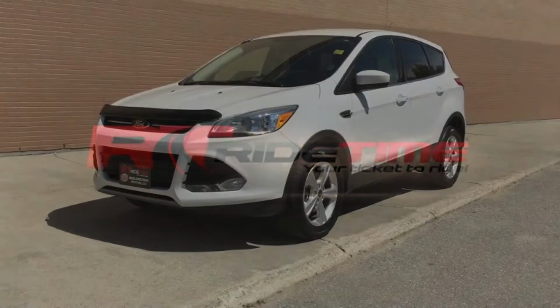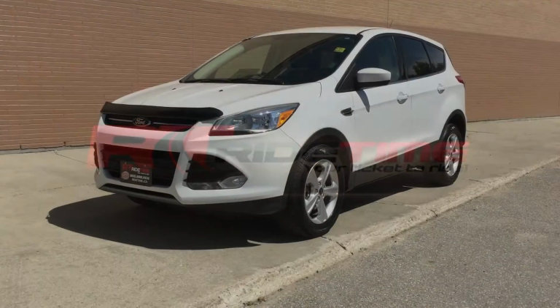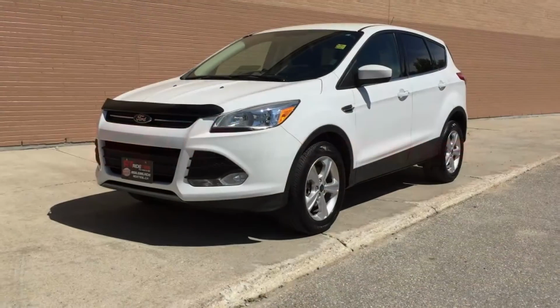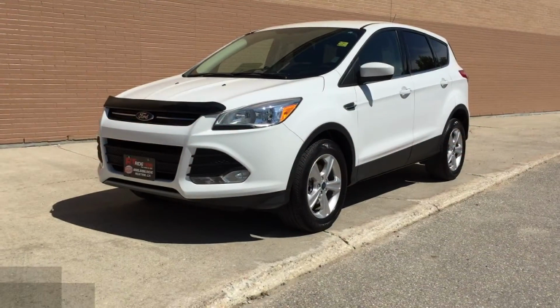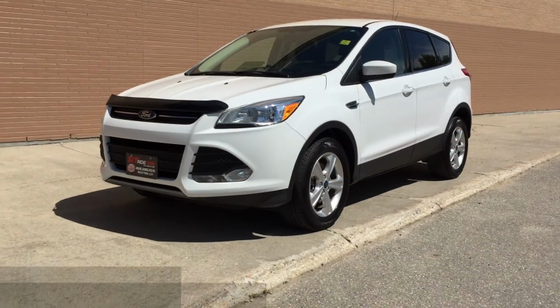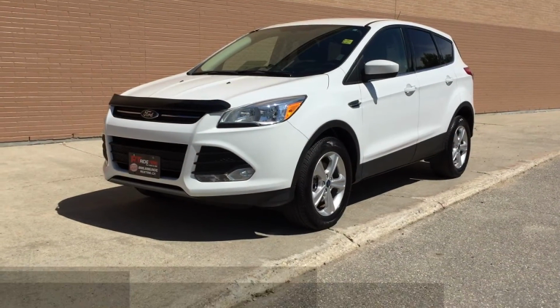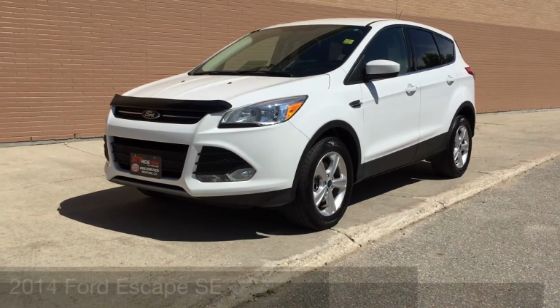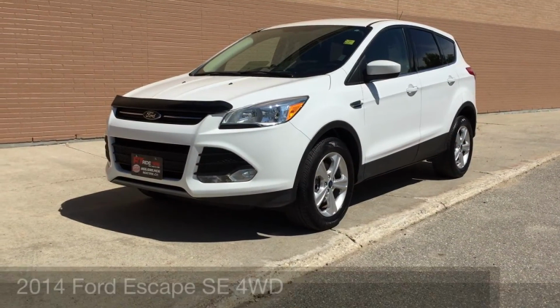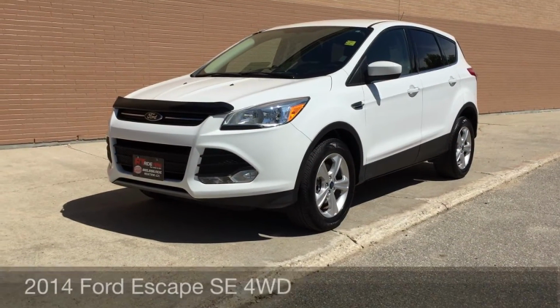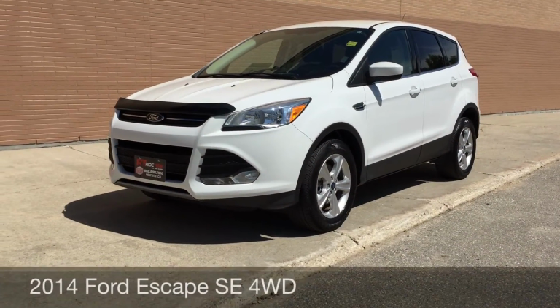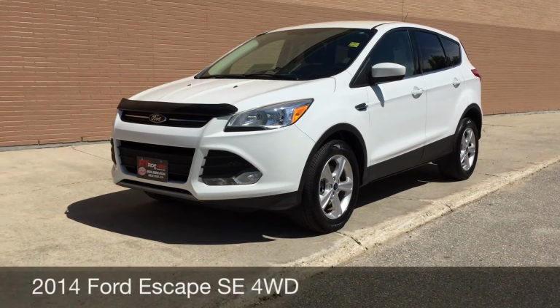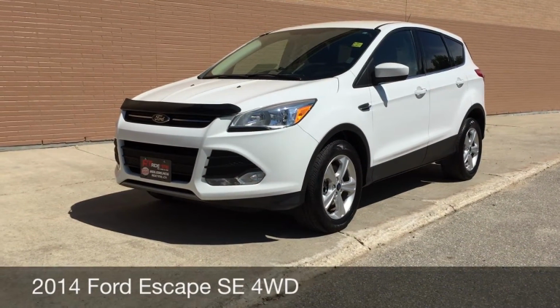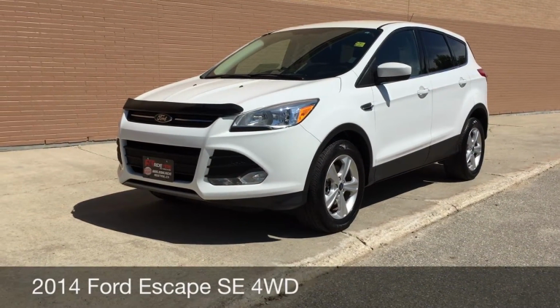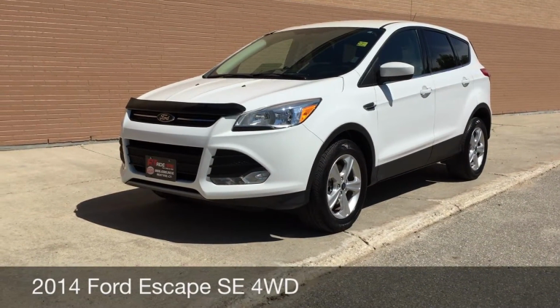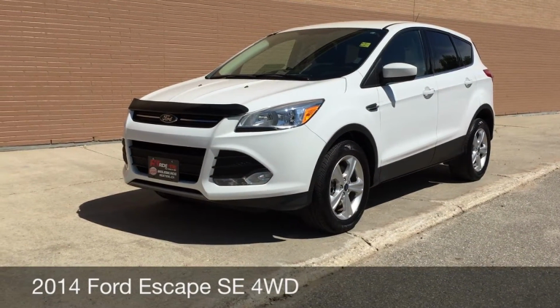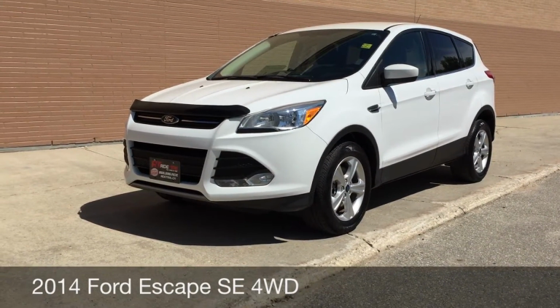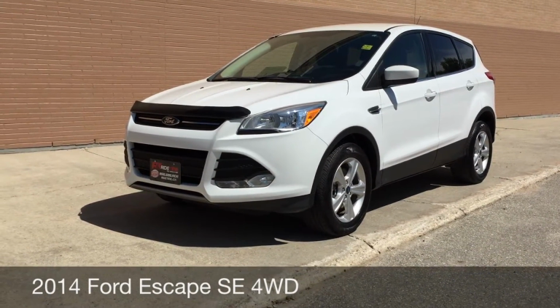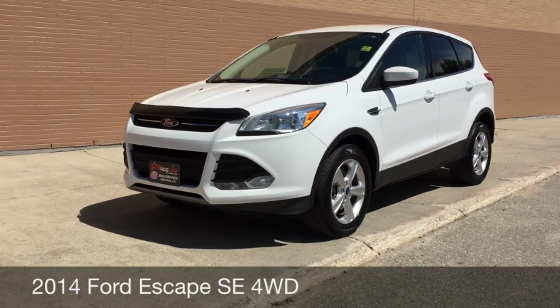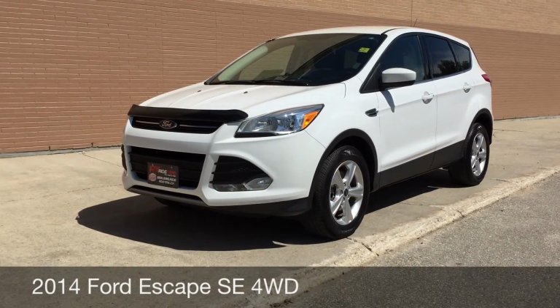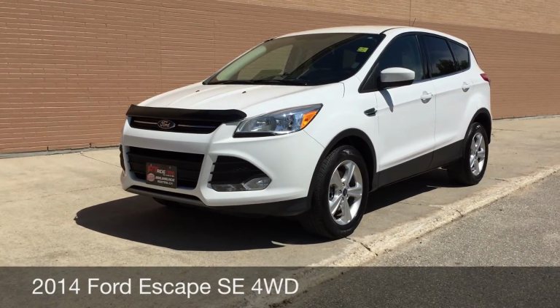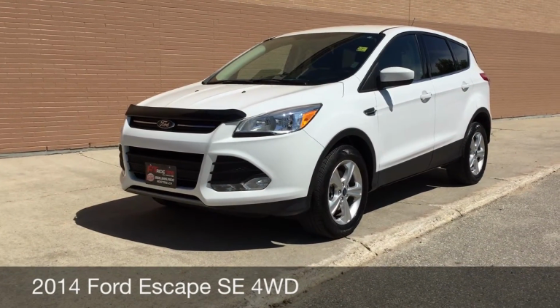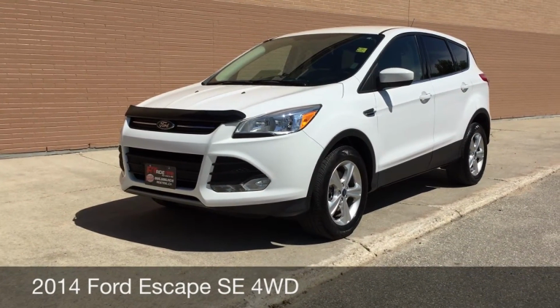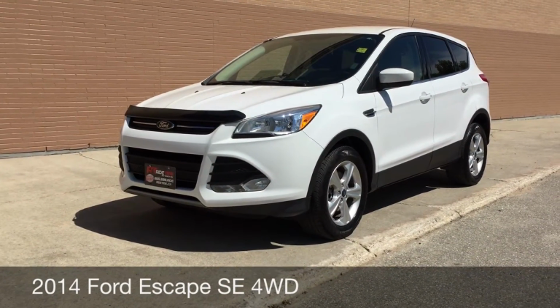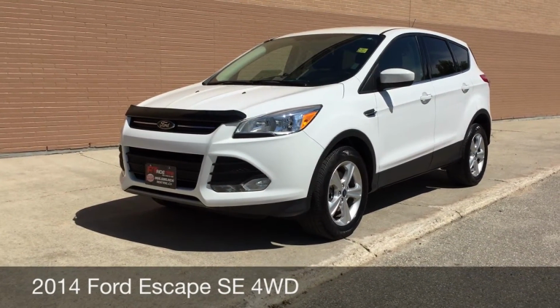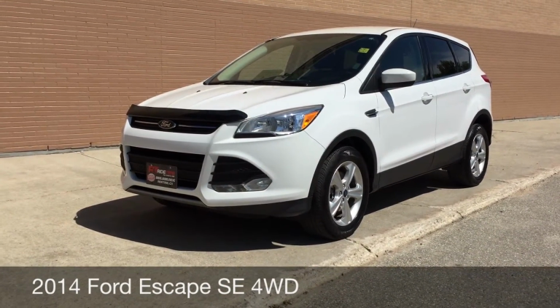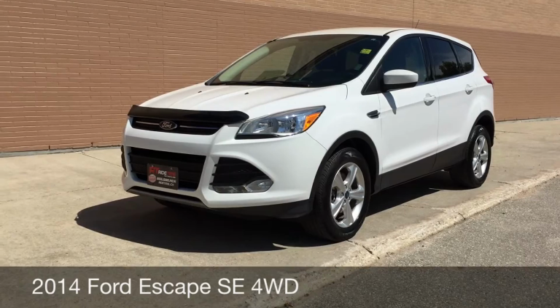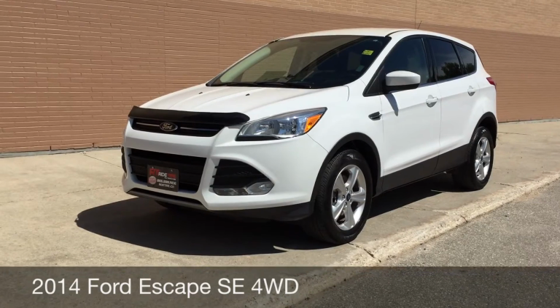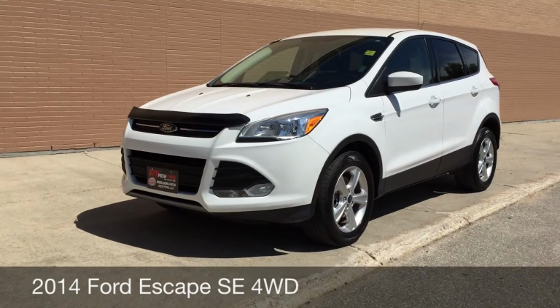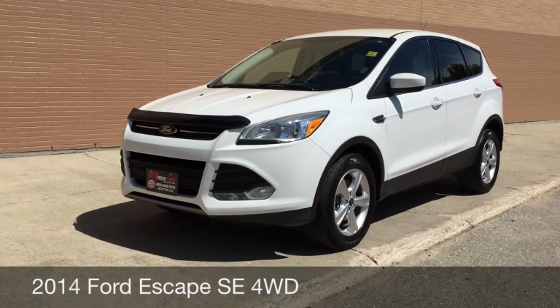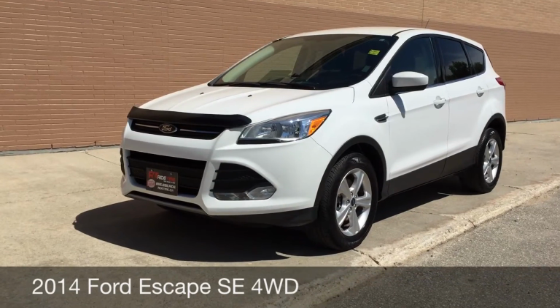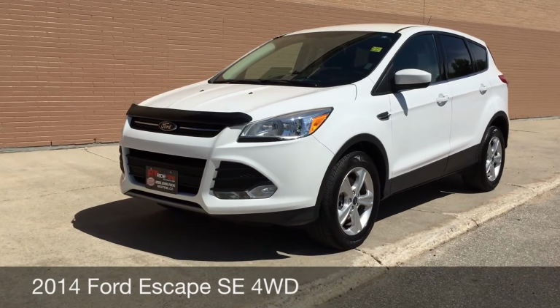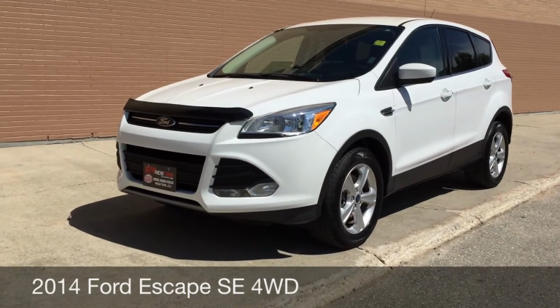Hey, this is RideTime with two locations. What we have here is a 2014 Ford Escape SE.